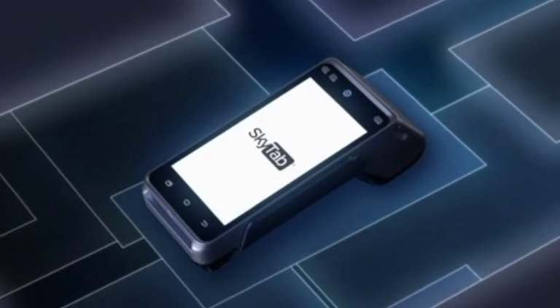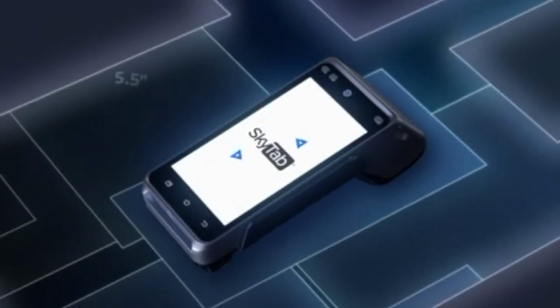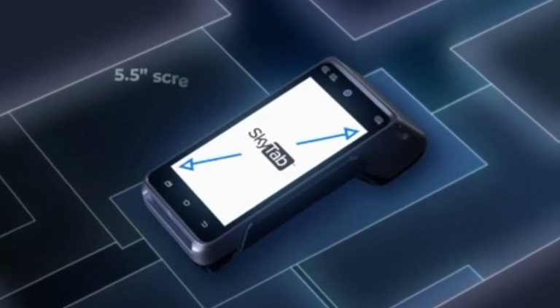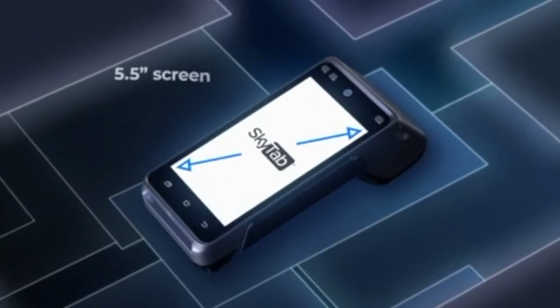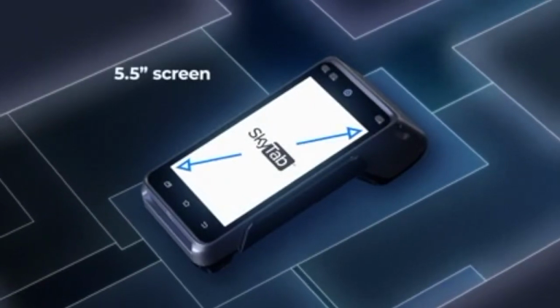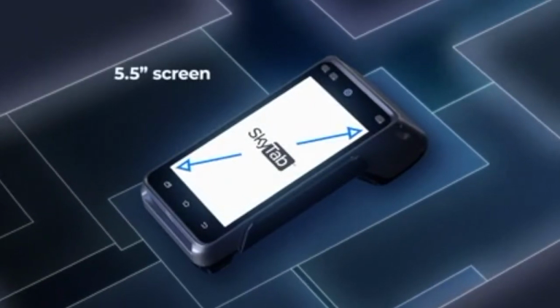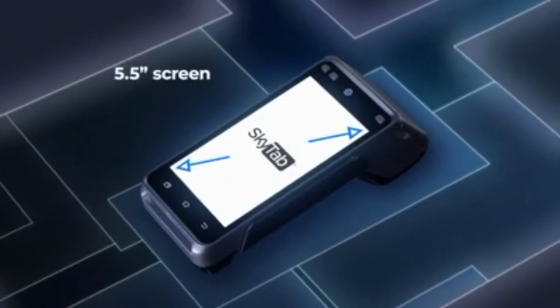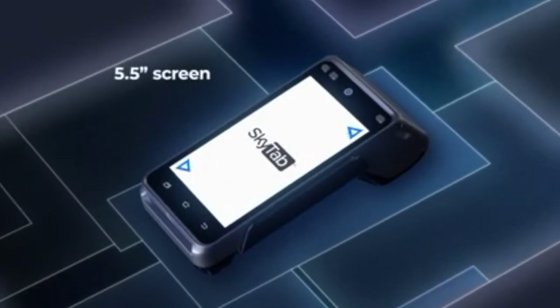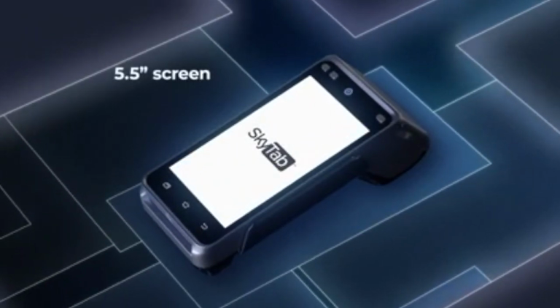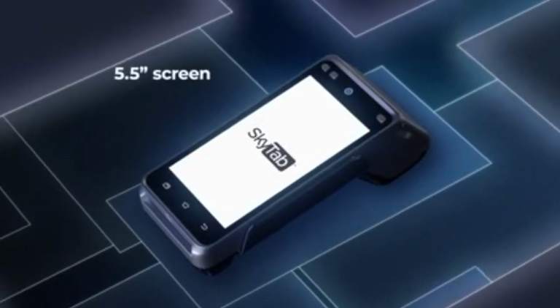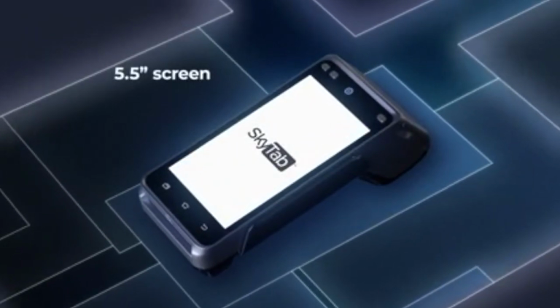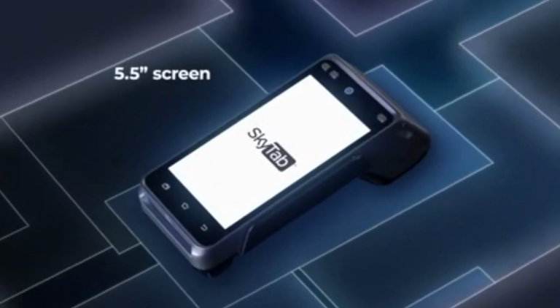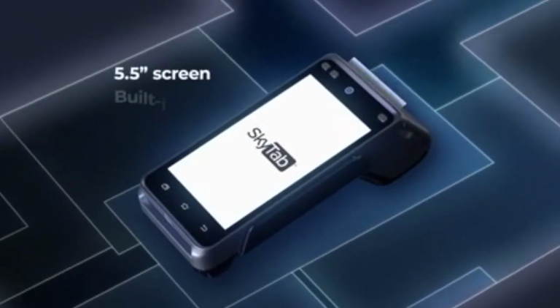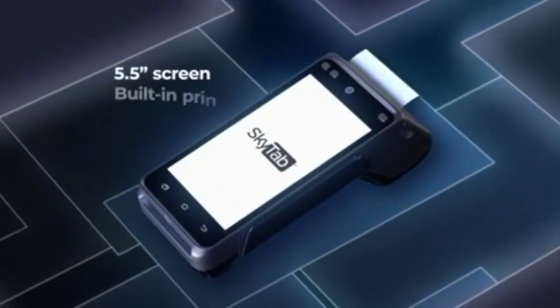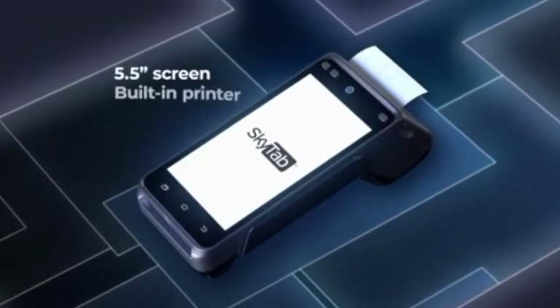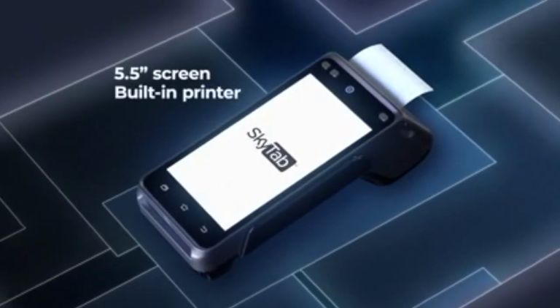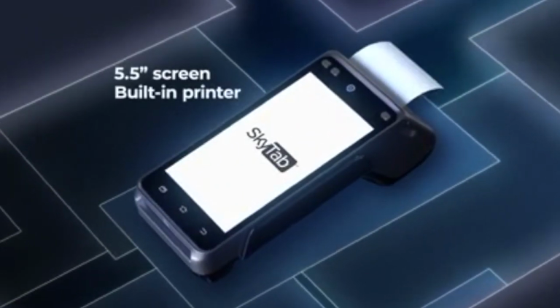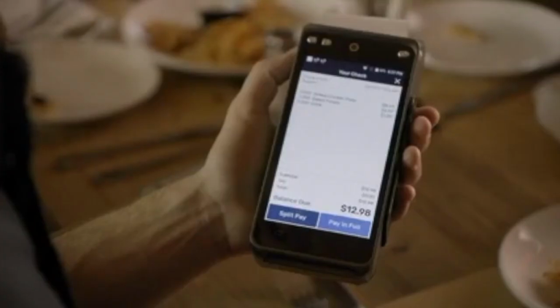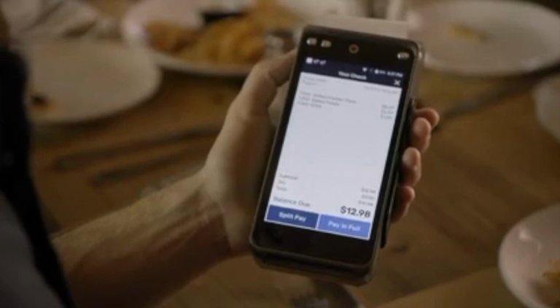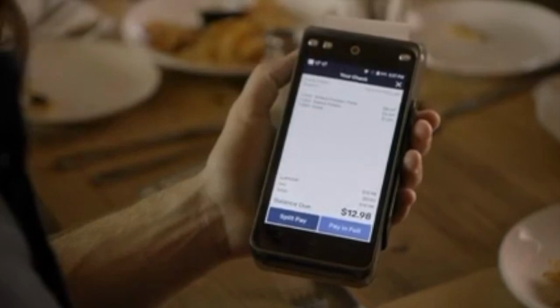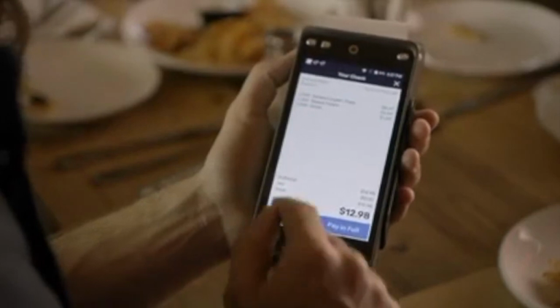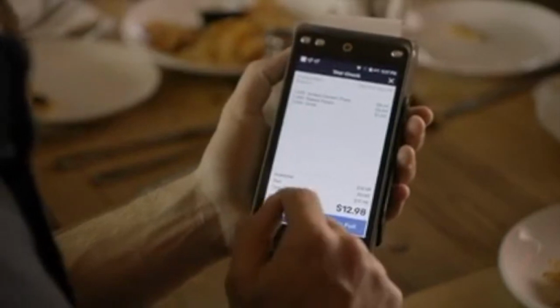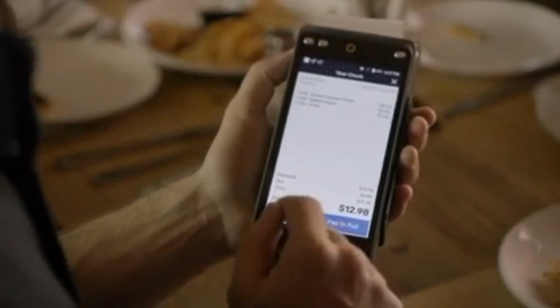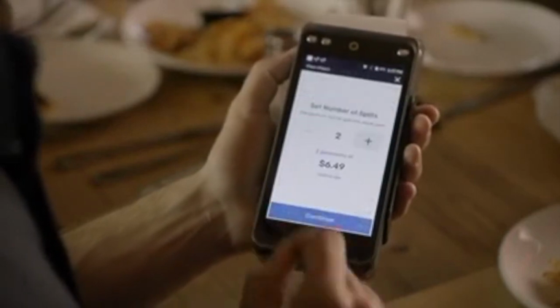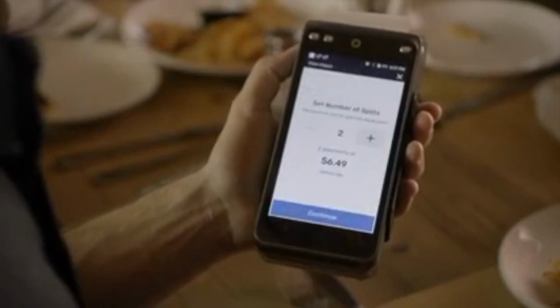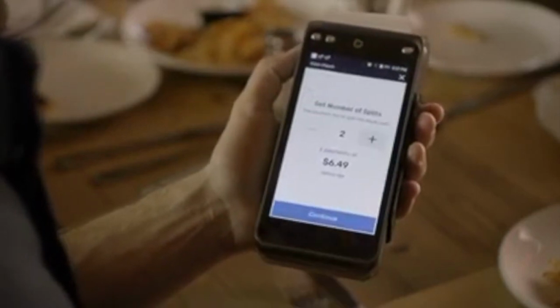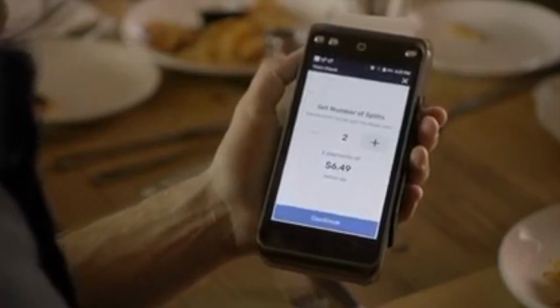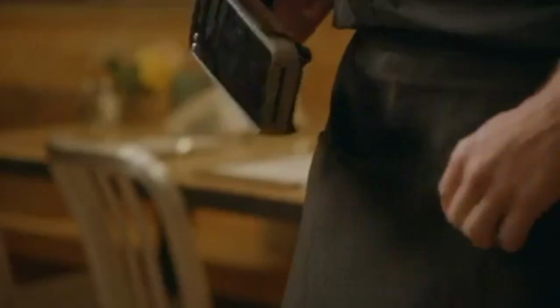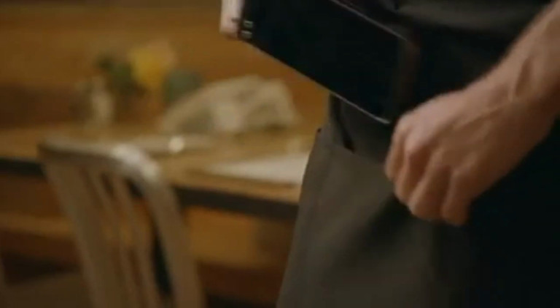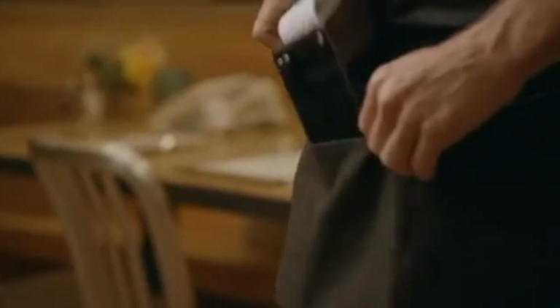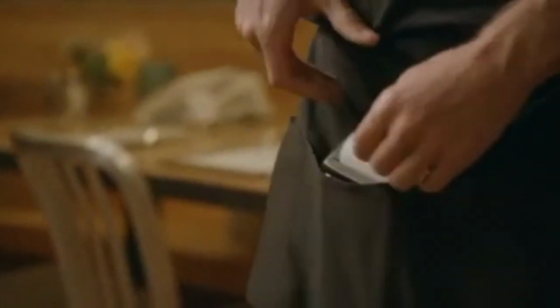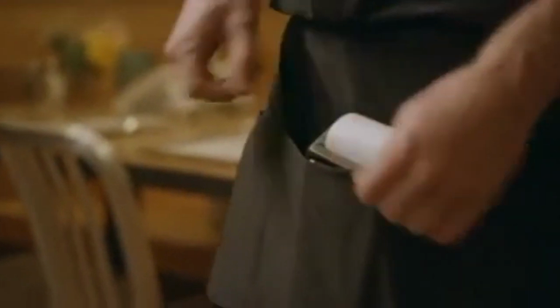Designed with a five and a half inch screen and built-in receipt paper, it conveniently fits in the palm of your hand or pocket of your apron.